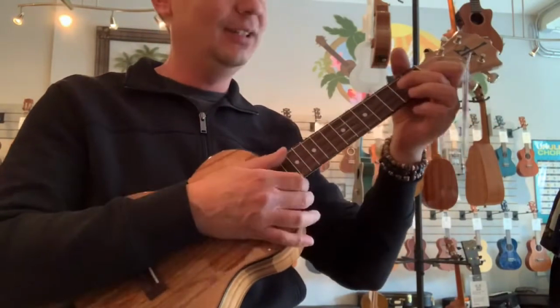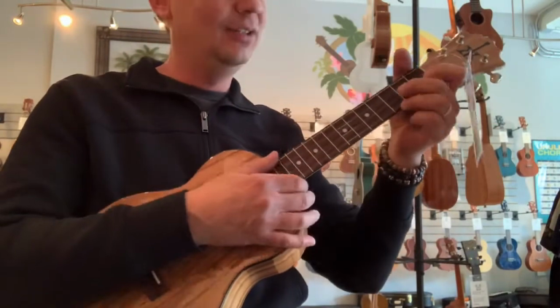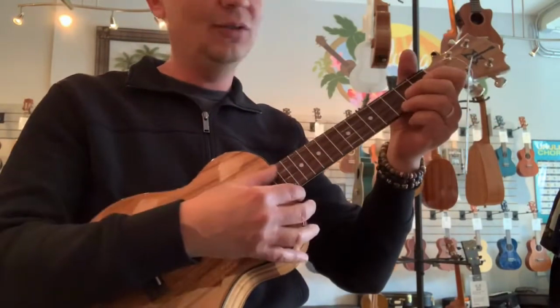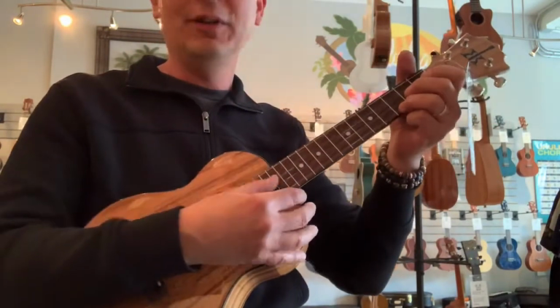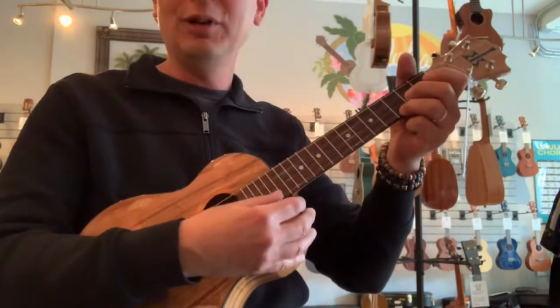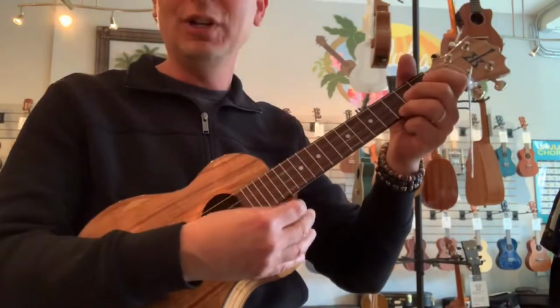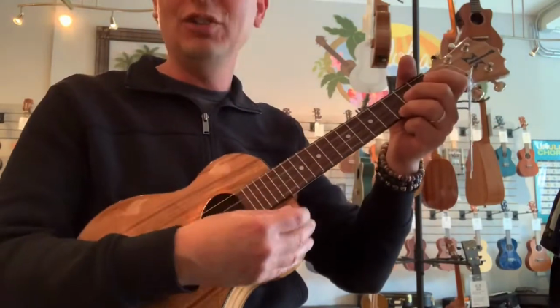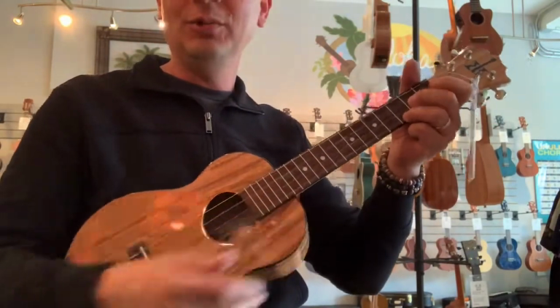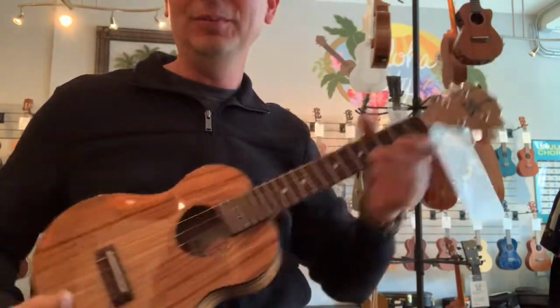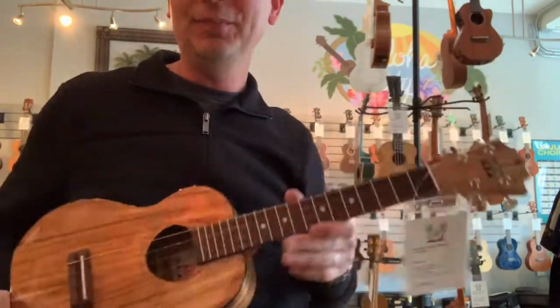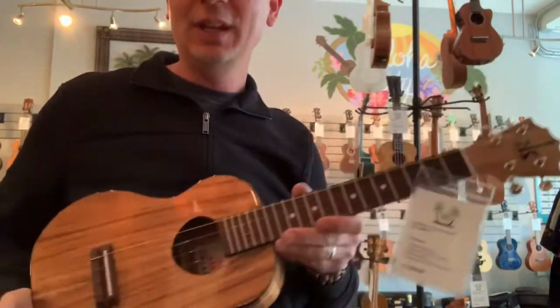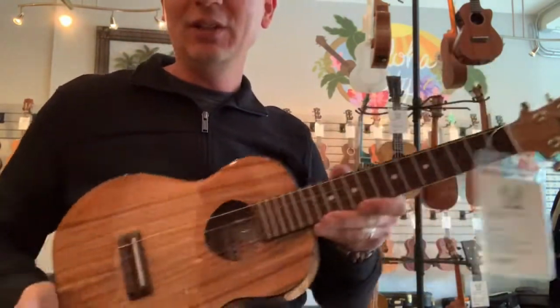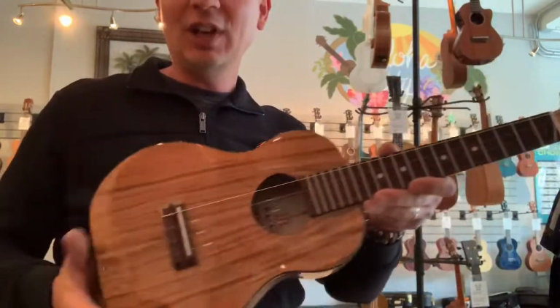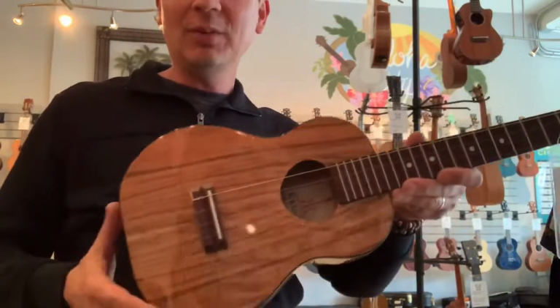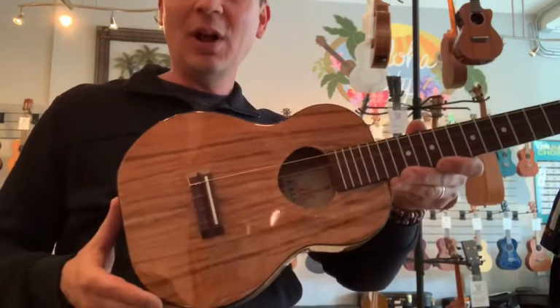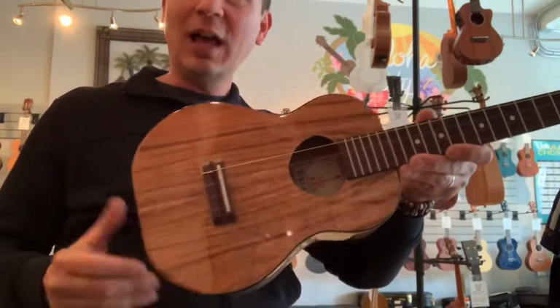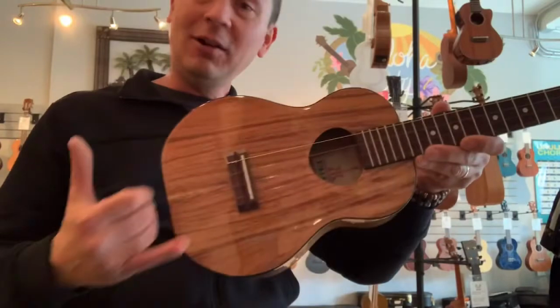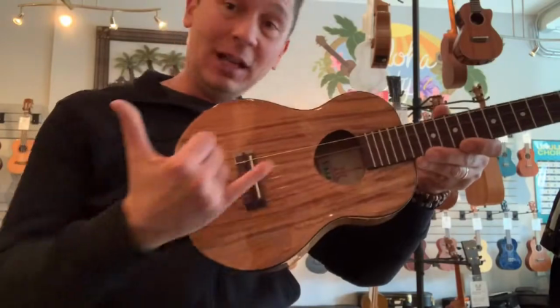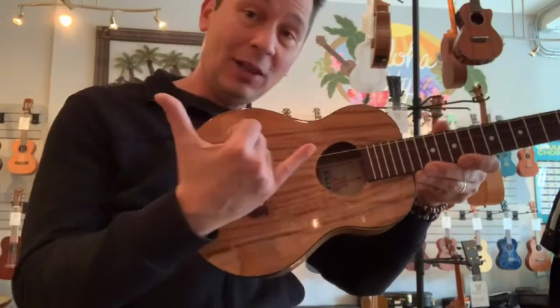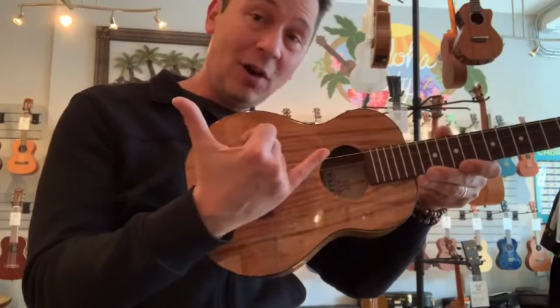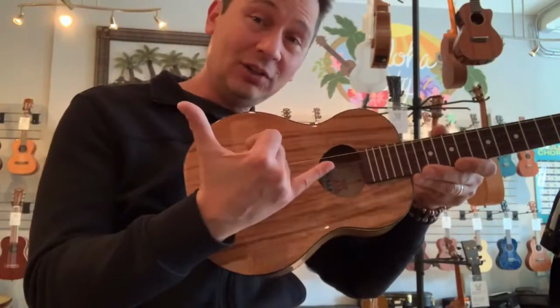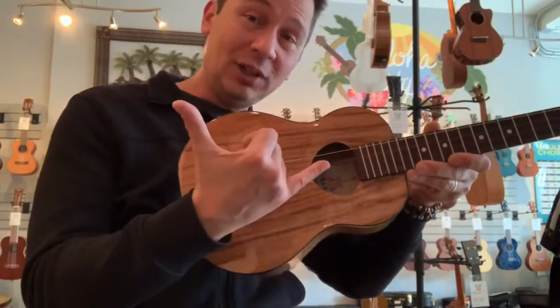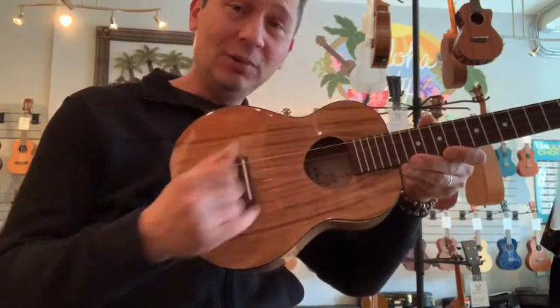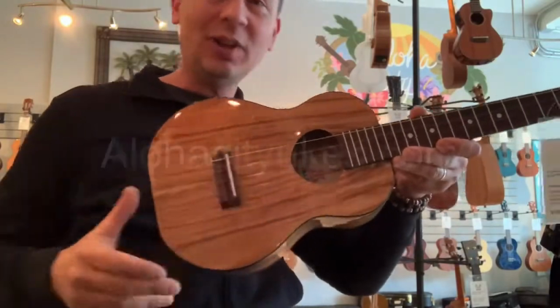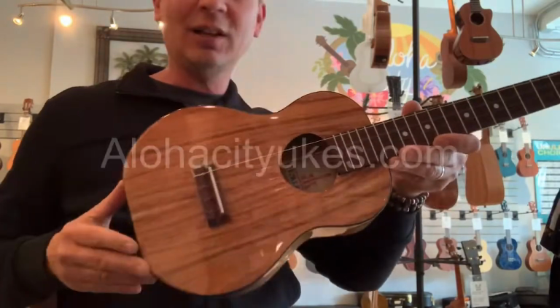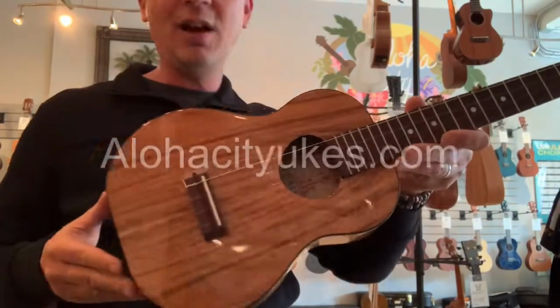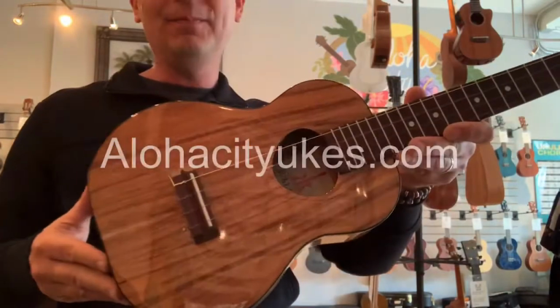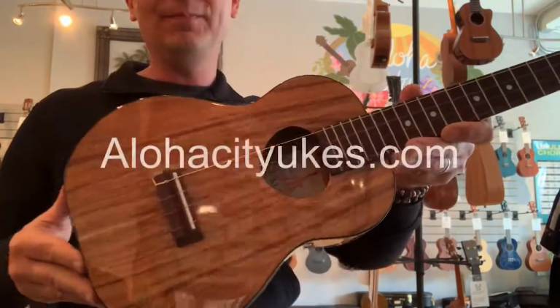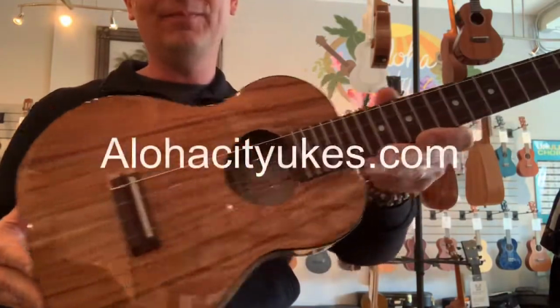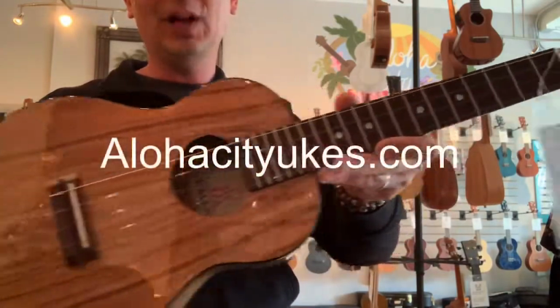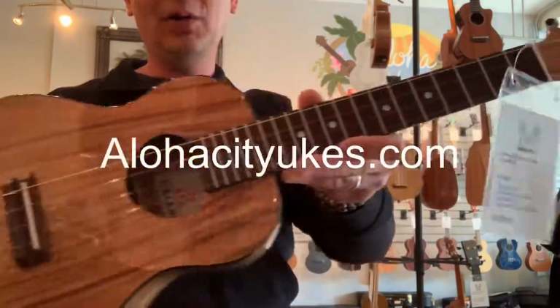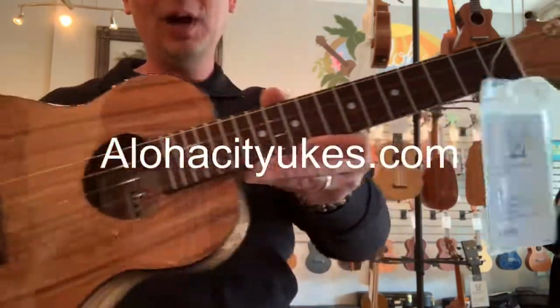They range in price from $189 to $259-ish, so very reasonable. Check them all out at alohacityukes.com. Aloha.